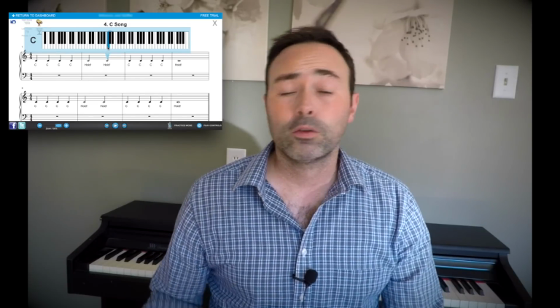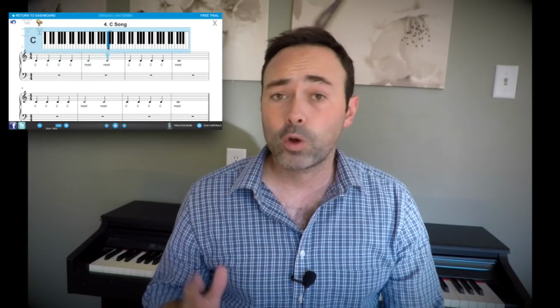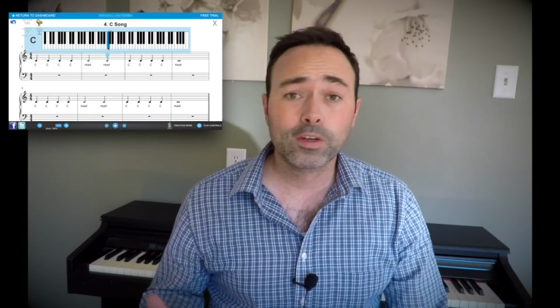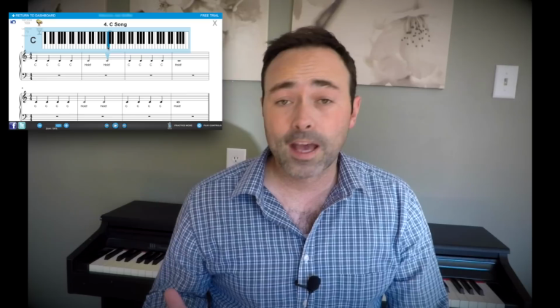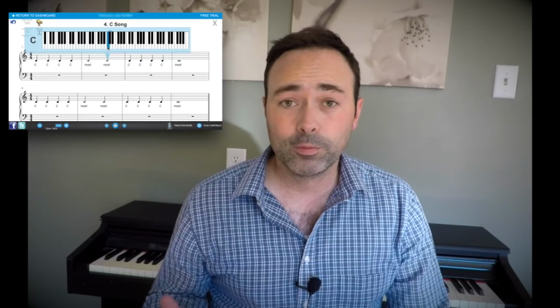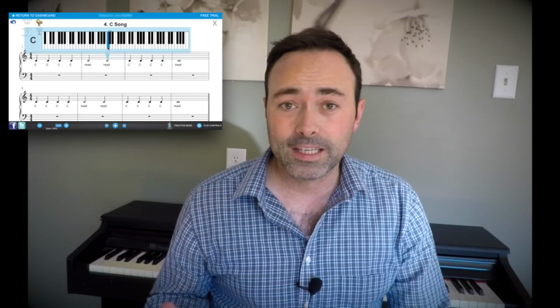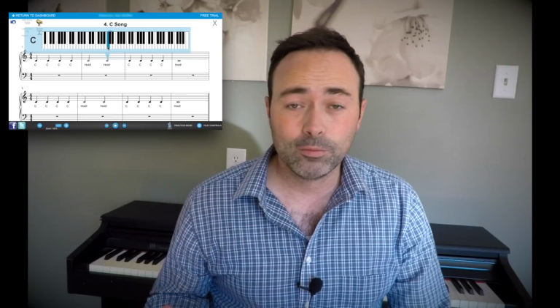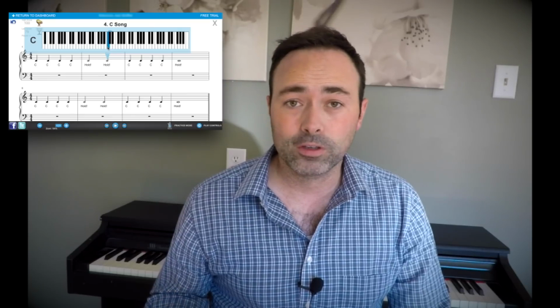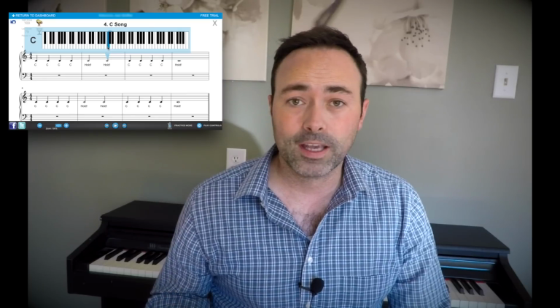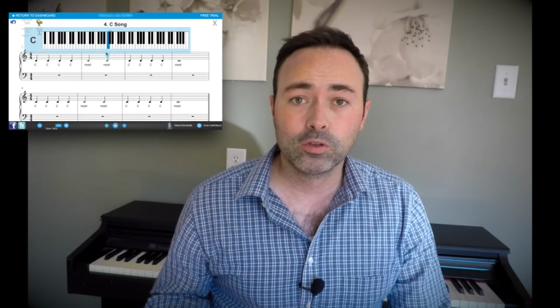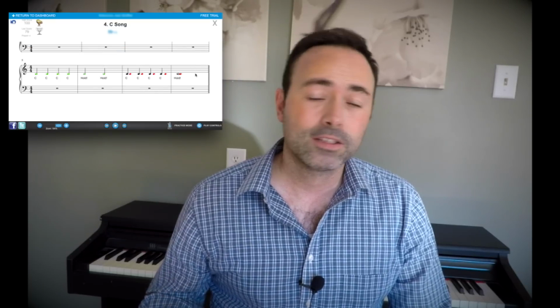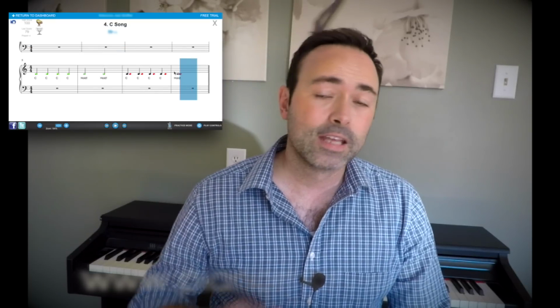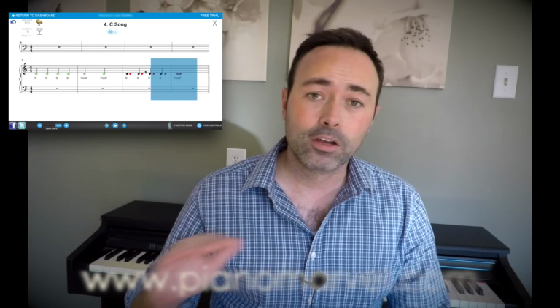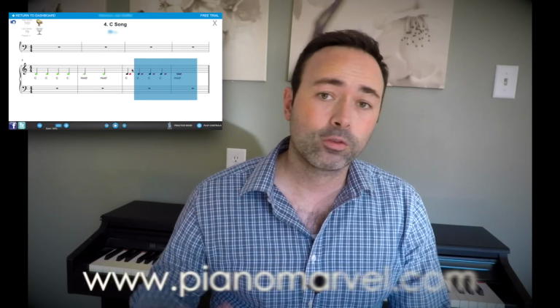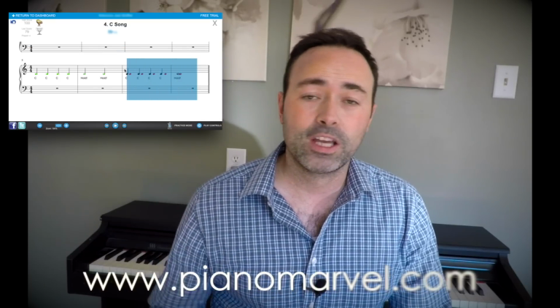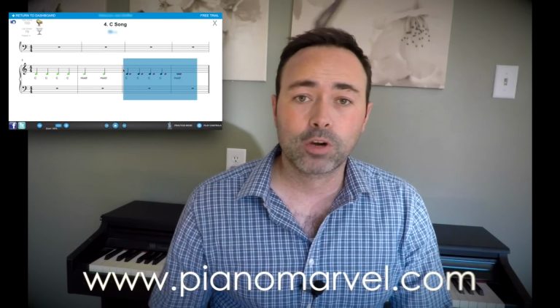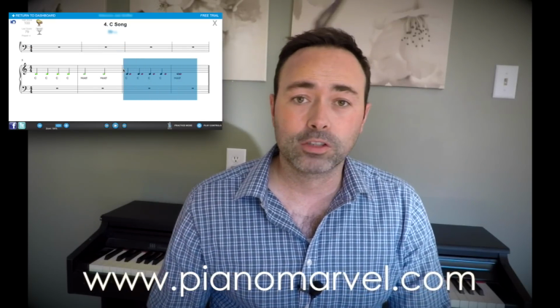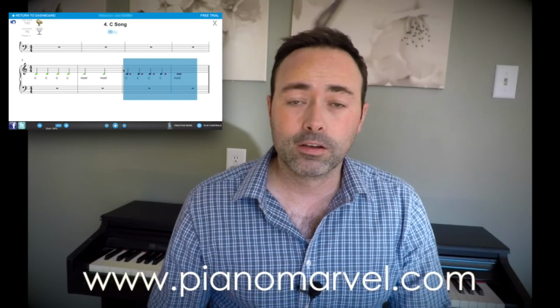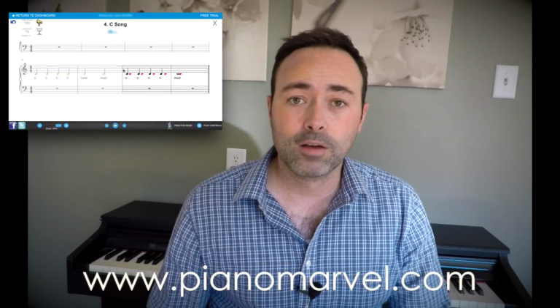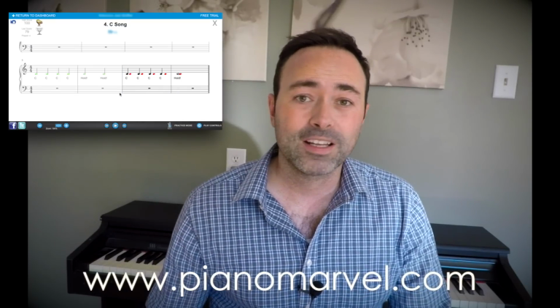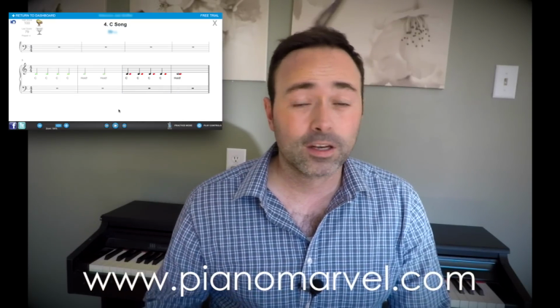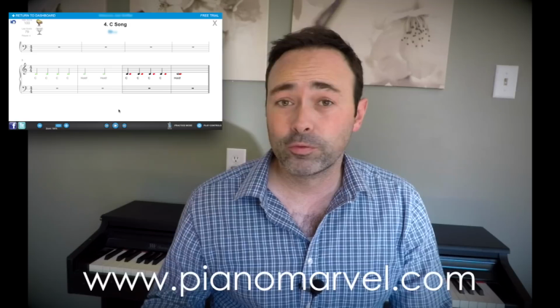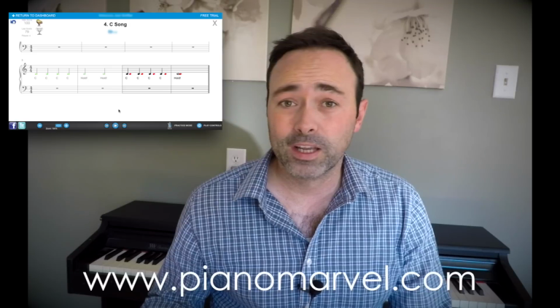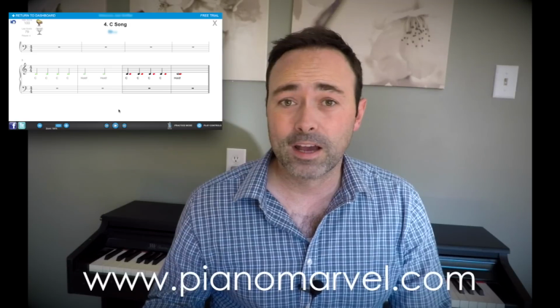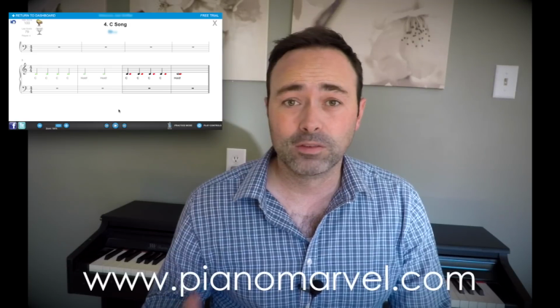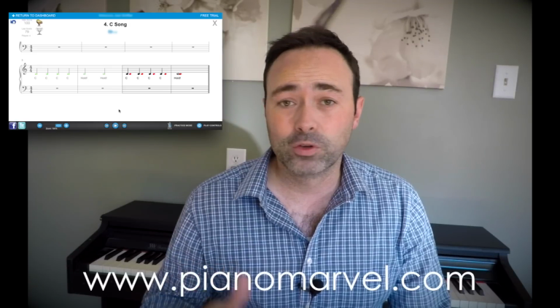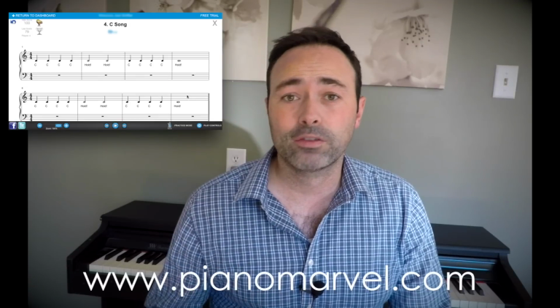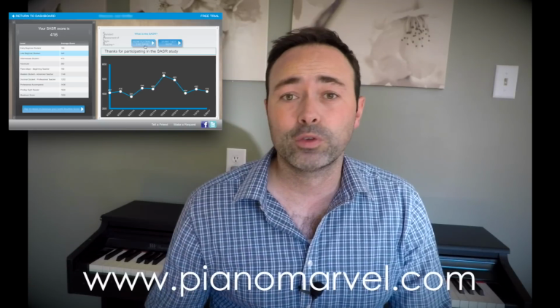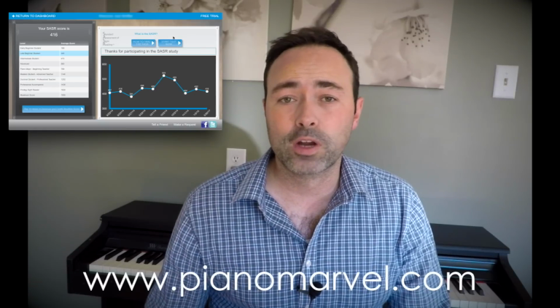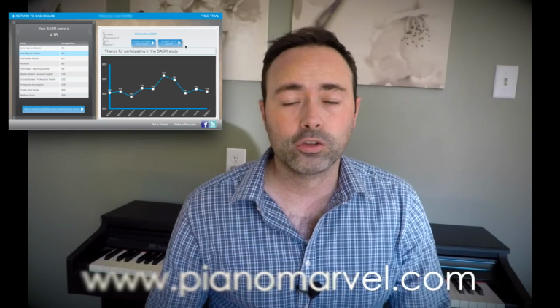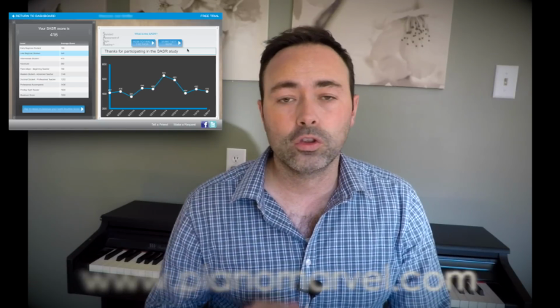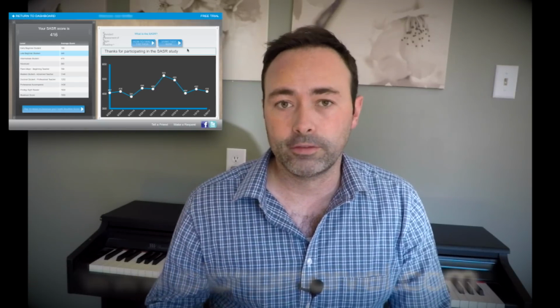Now if you already have a MIDI keyboard and cable, just head on over to pianomarvel.com, set up a free account, and try out the free trial. You'll love it.